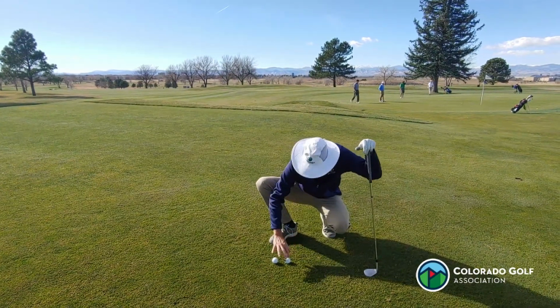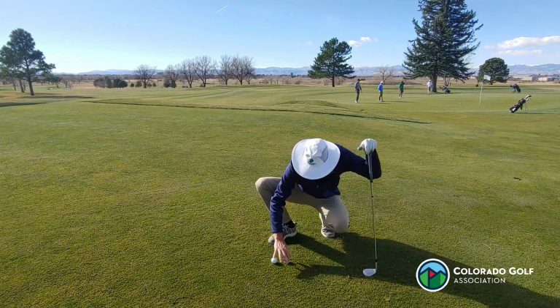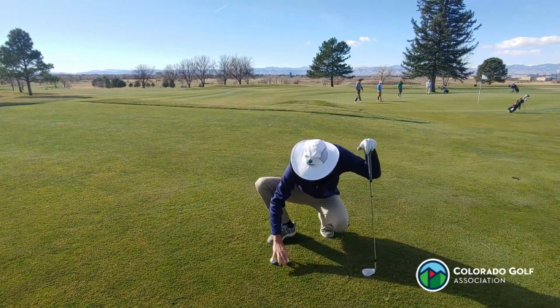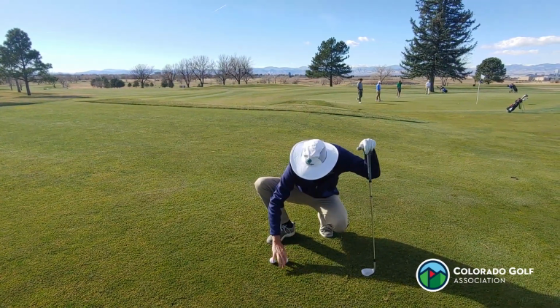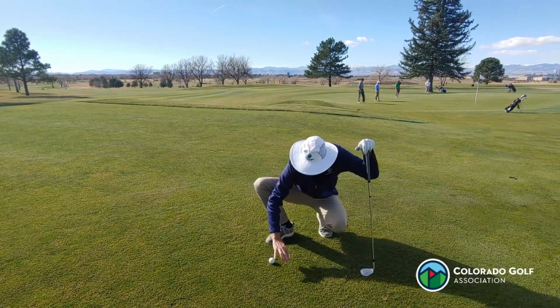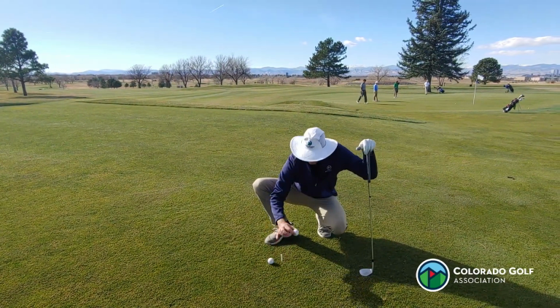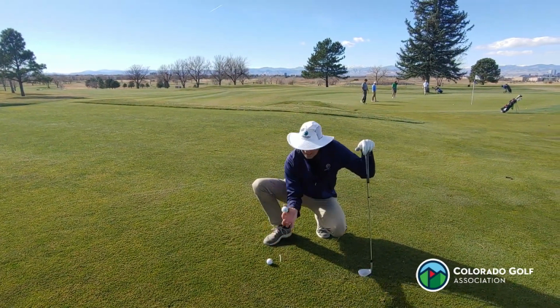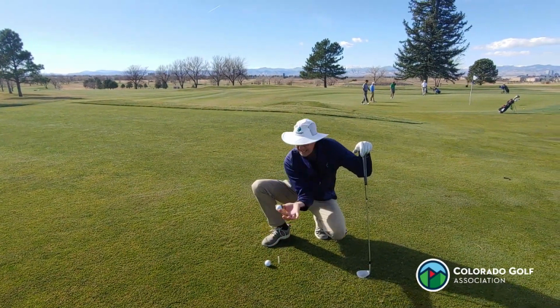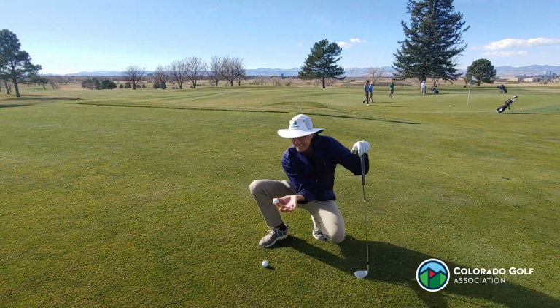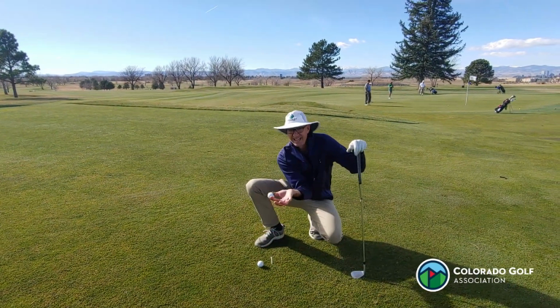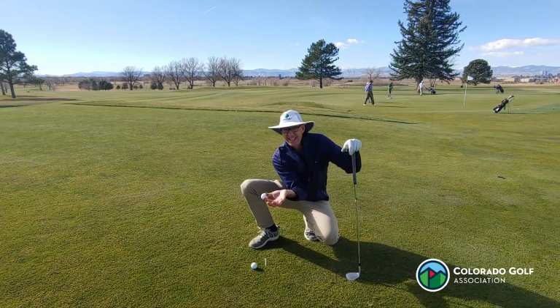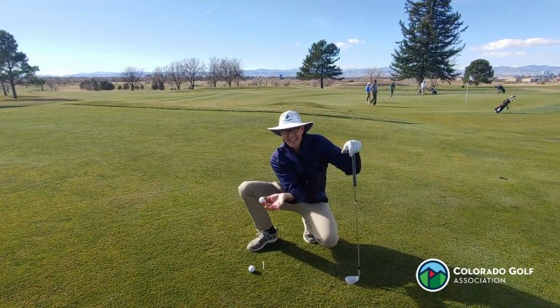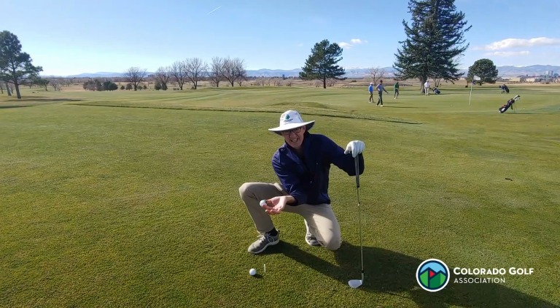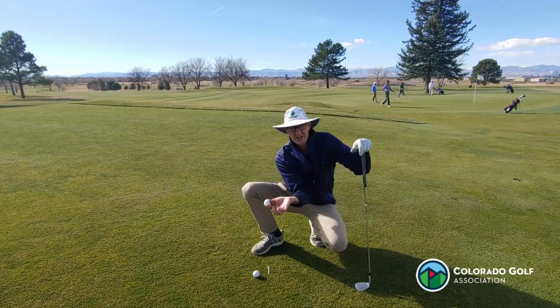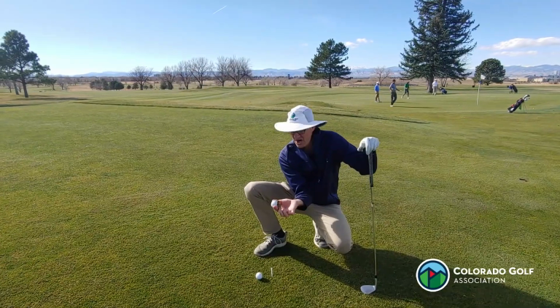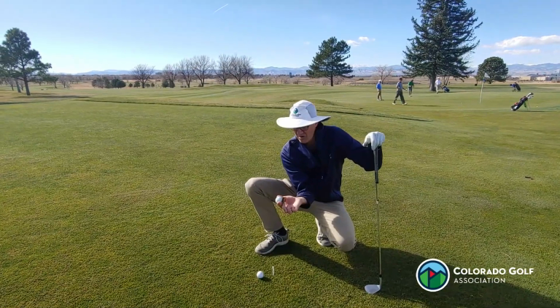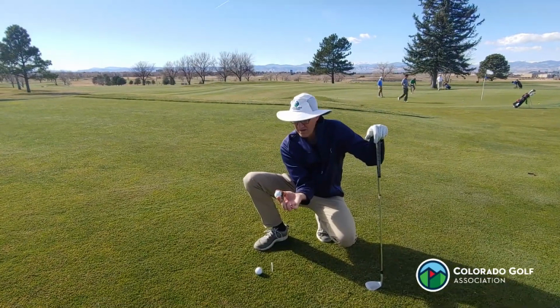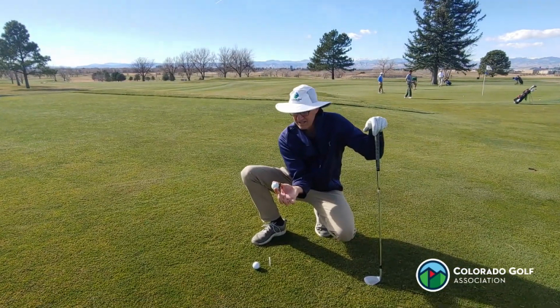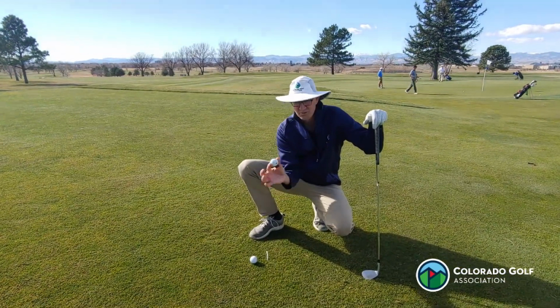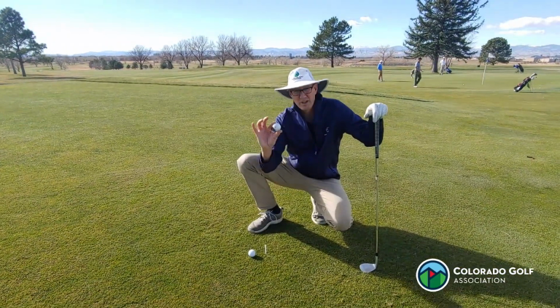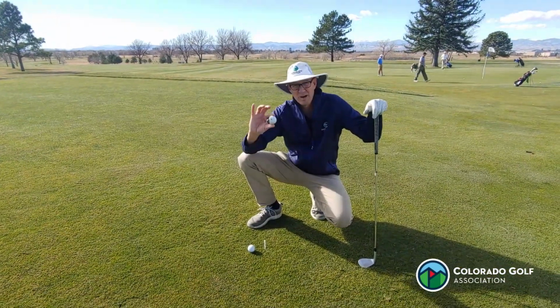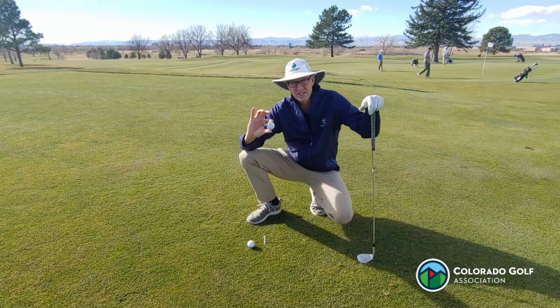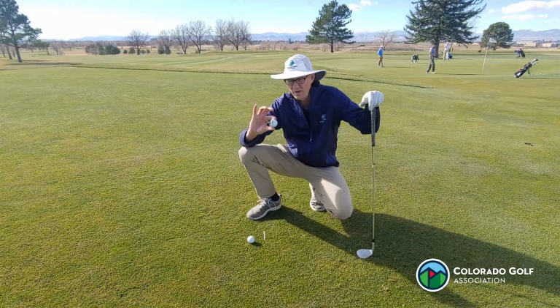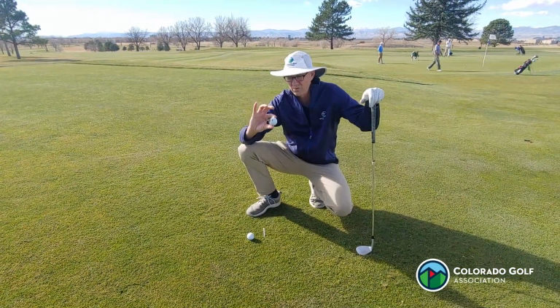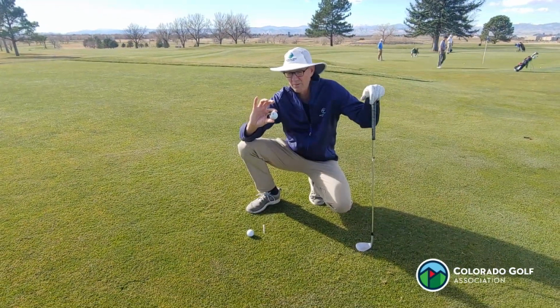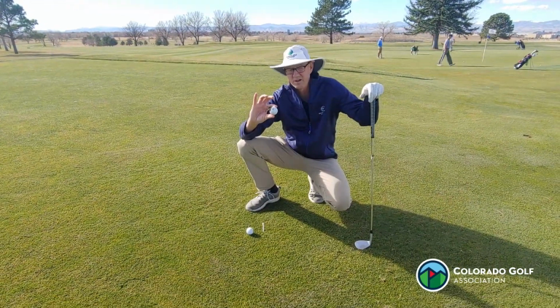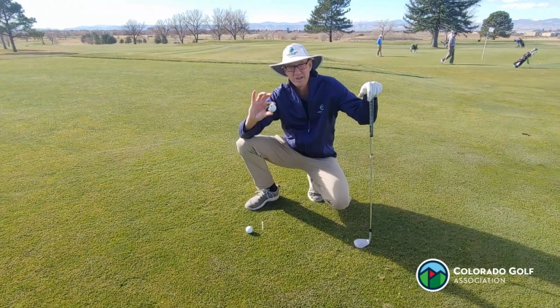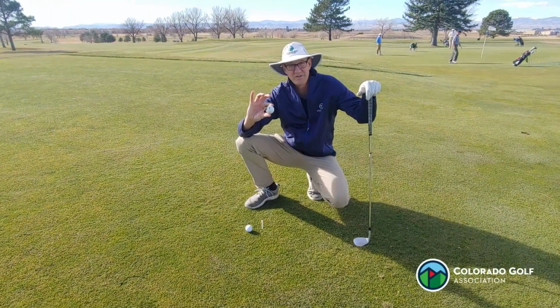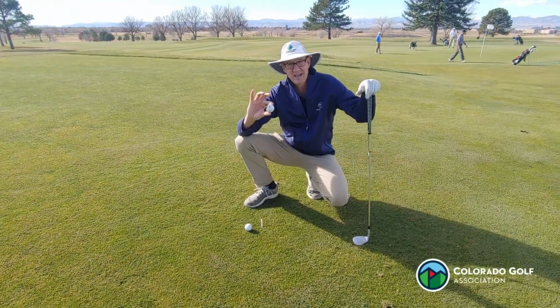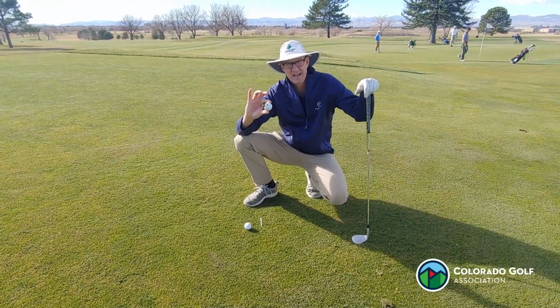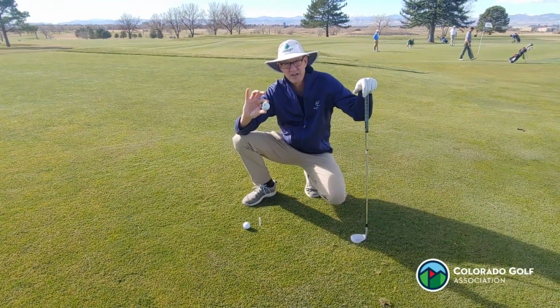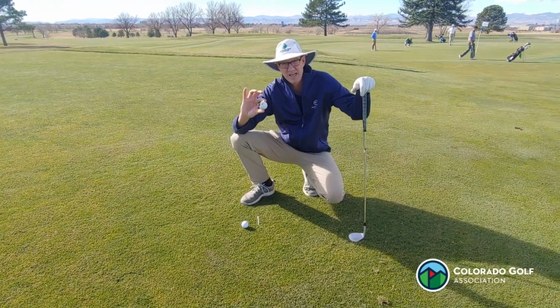Now, can that ball be cleaned? The answer is no. This is one of the rare situations when a ball has been lifted and it can't be cleaned.